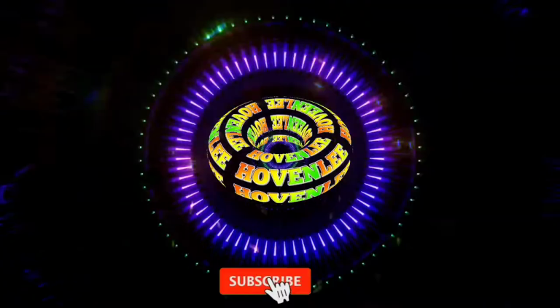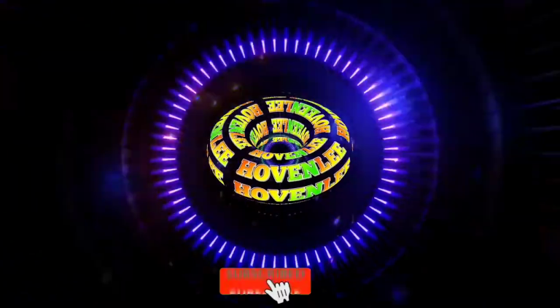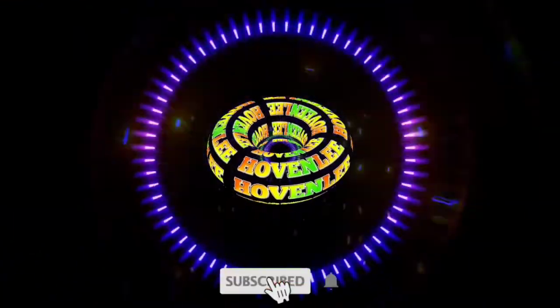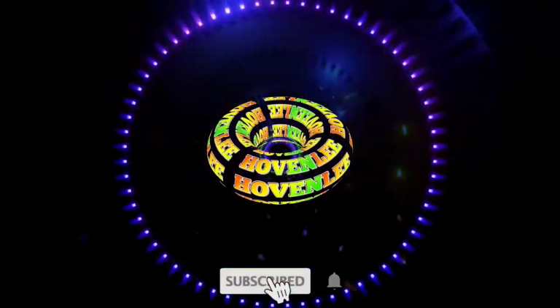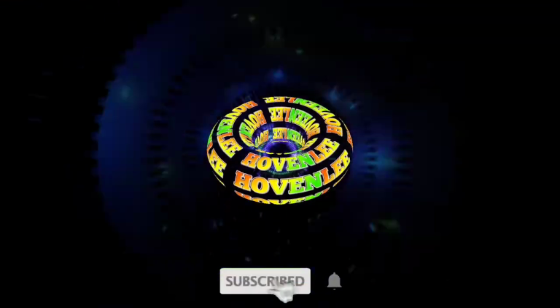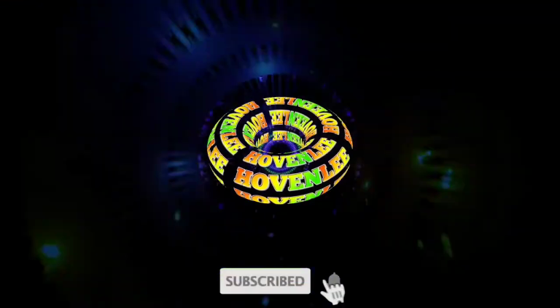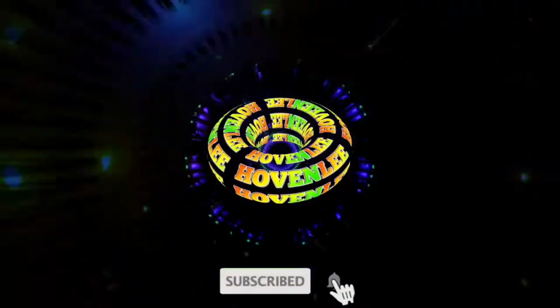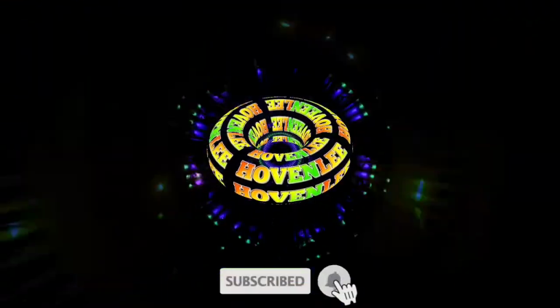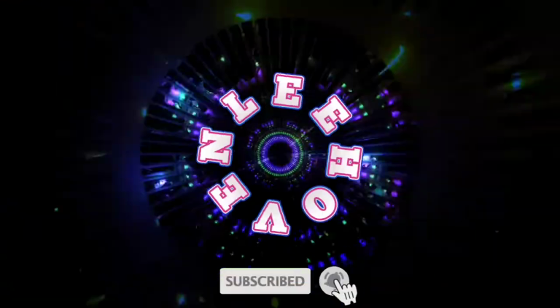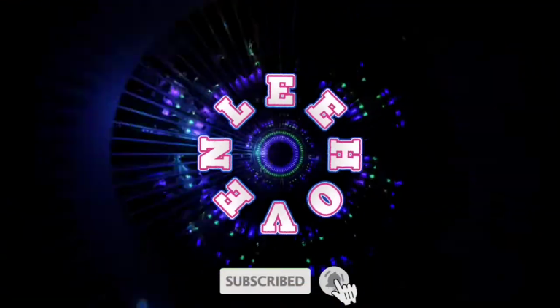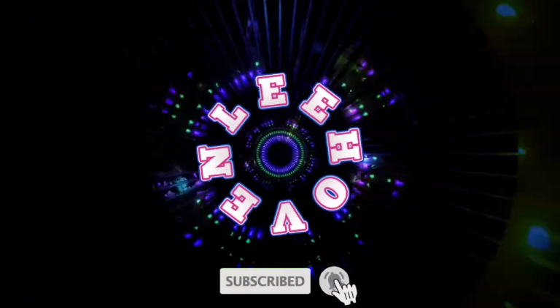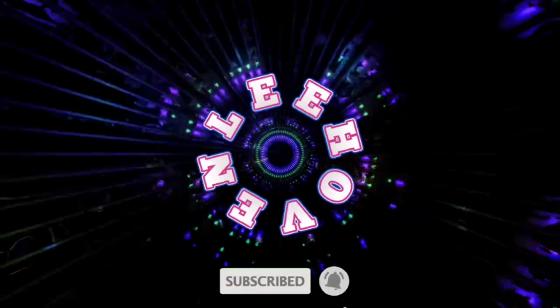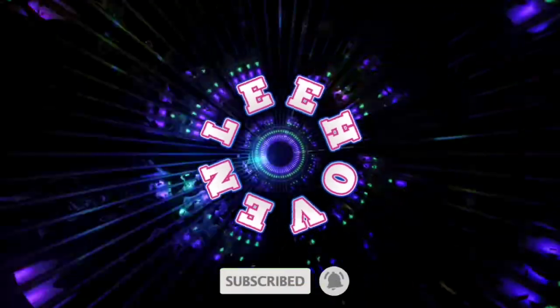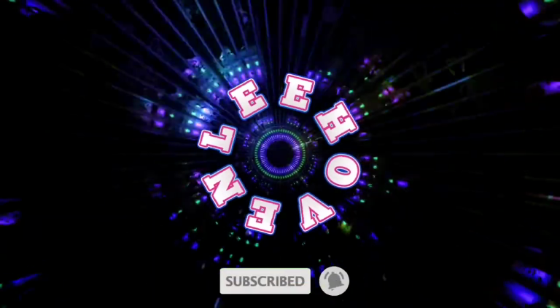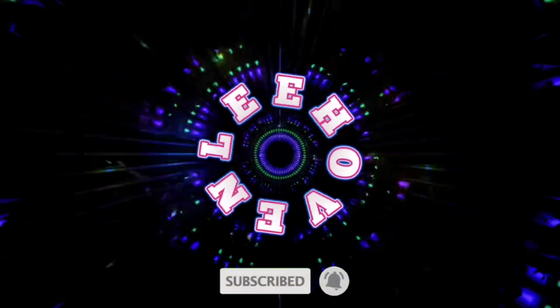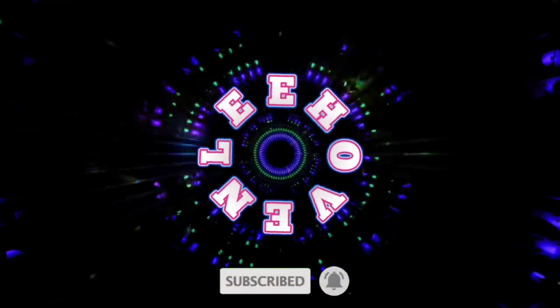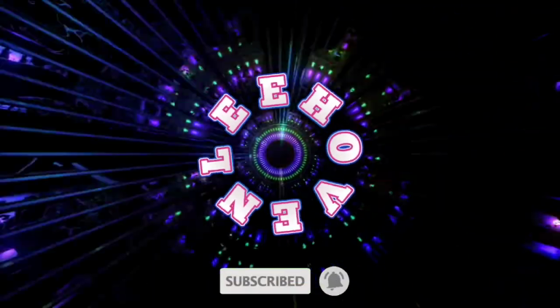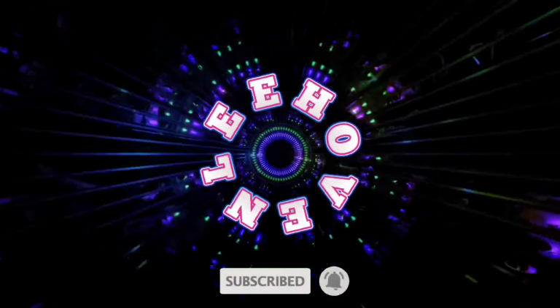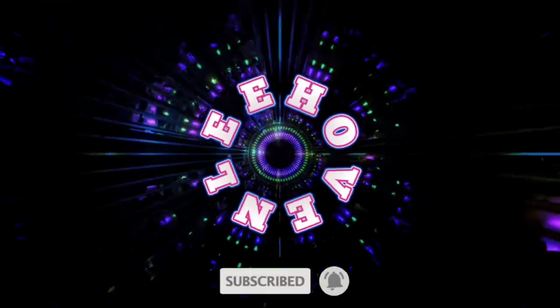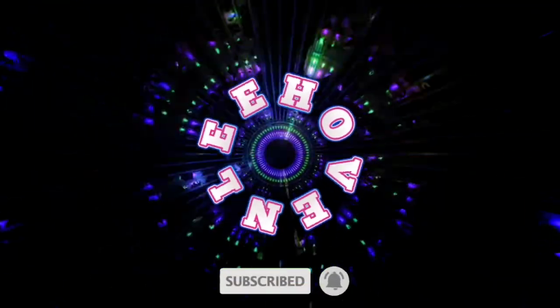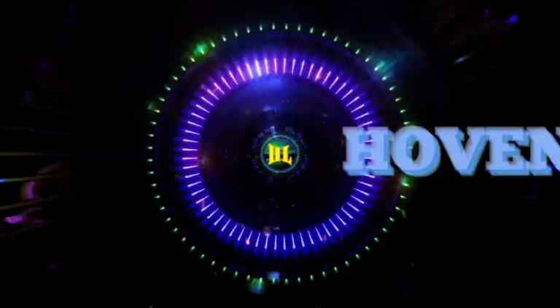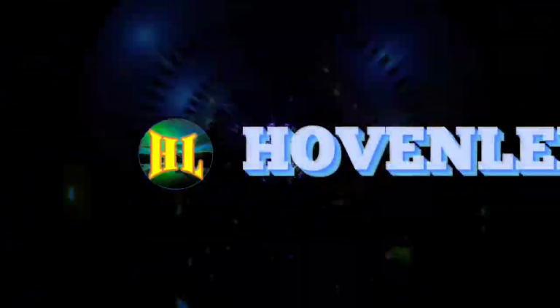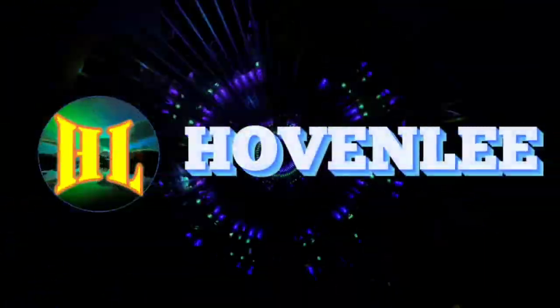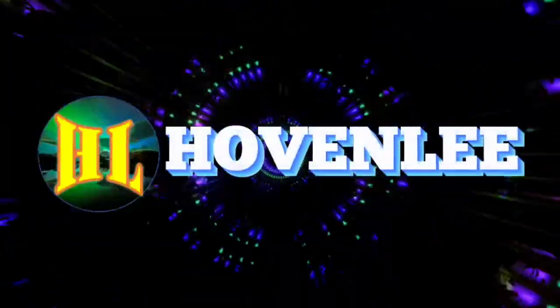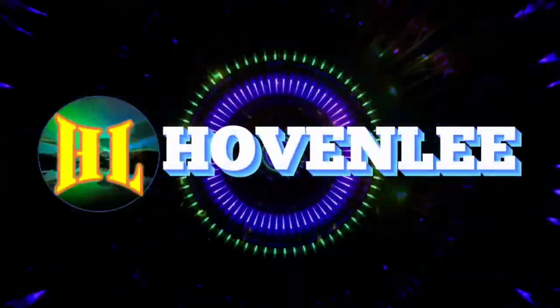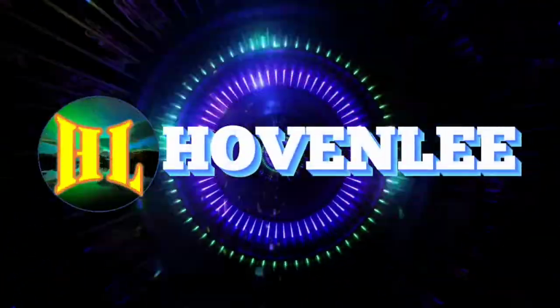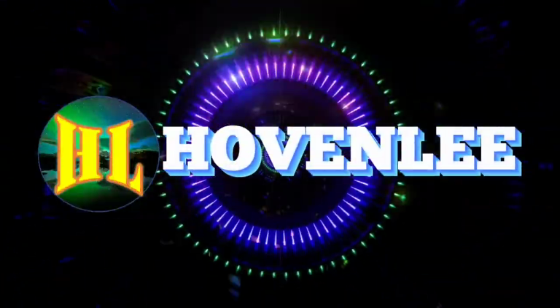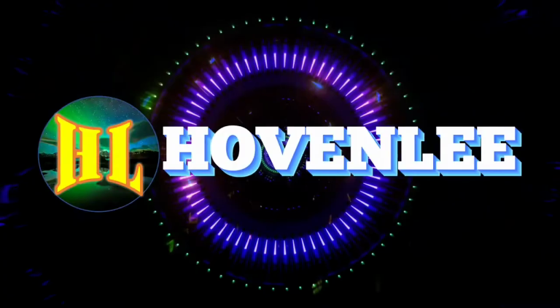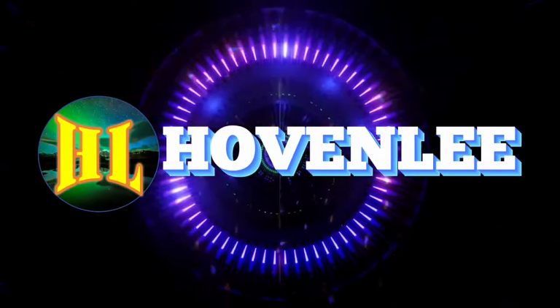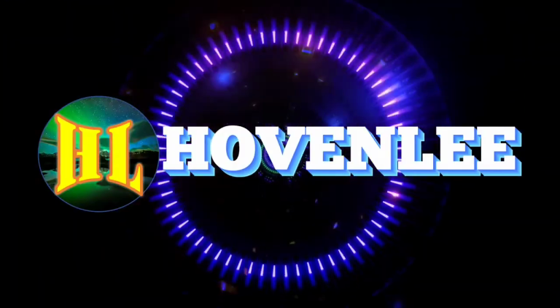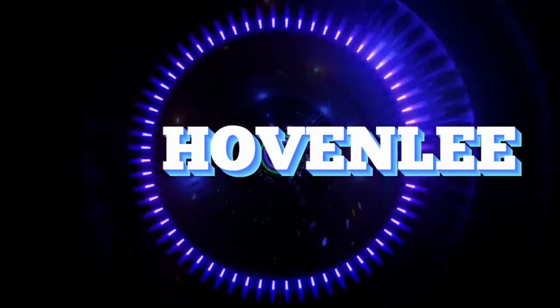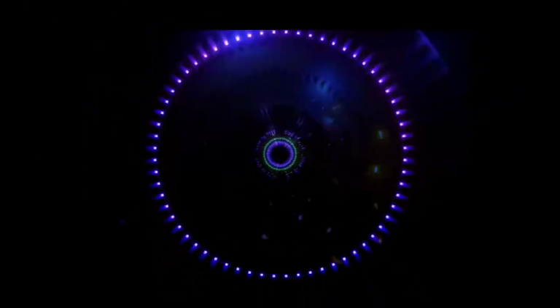Hello everyone, welcome to Hovon. Thank you for watching. Please subscribe and hit the bell button for more videos.